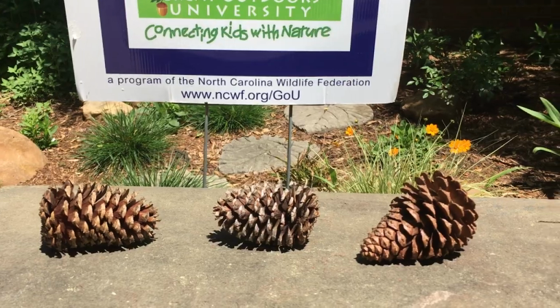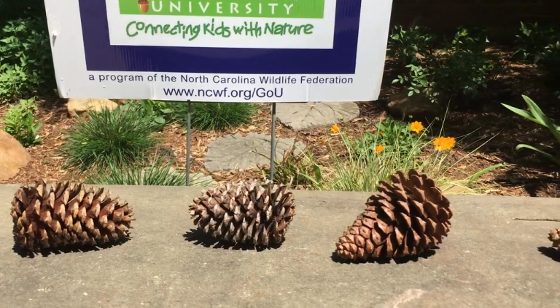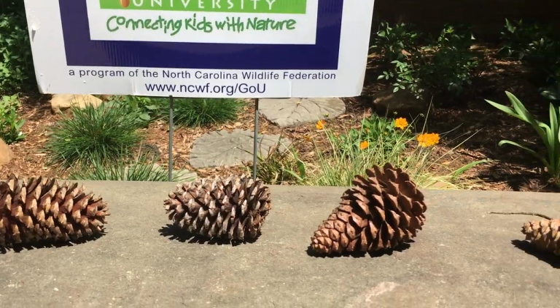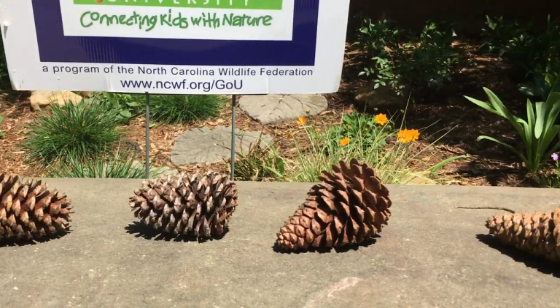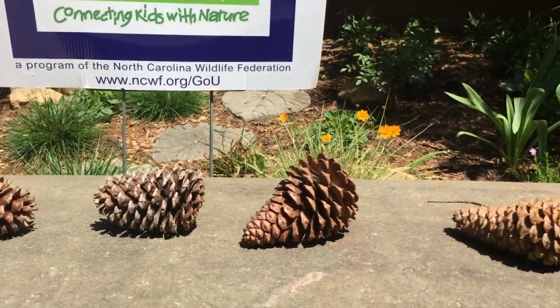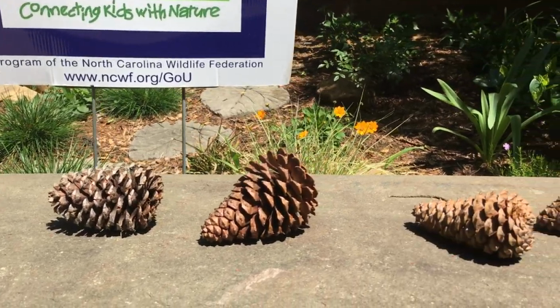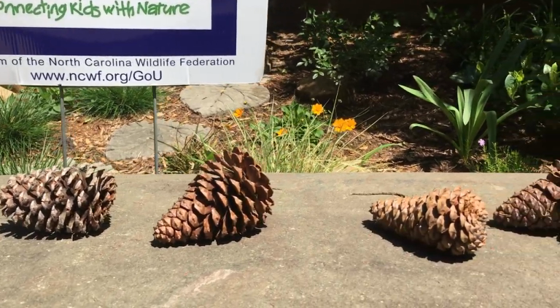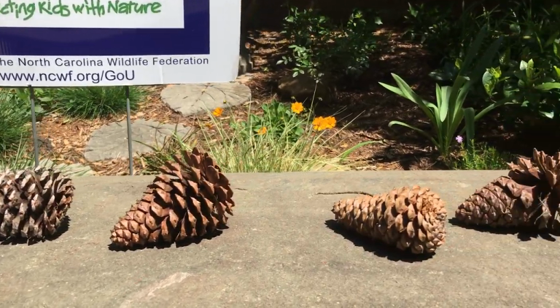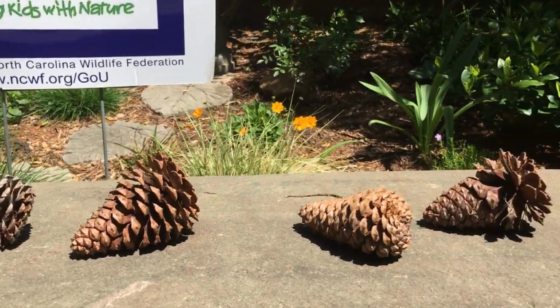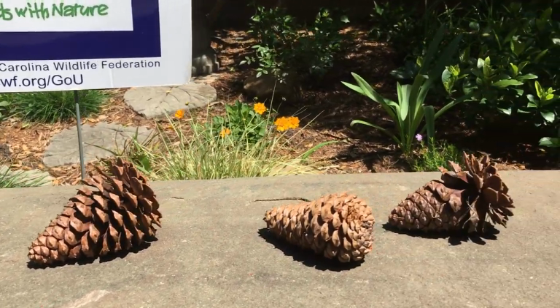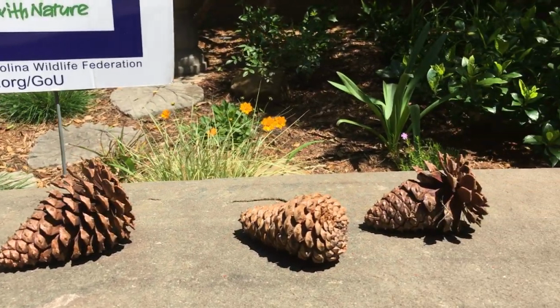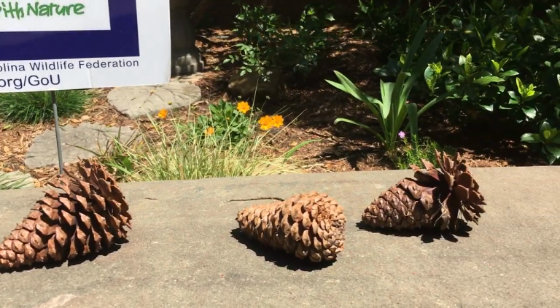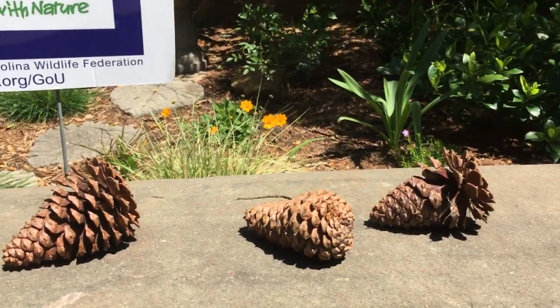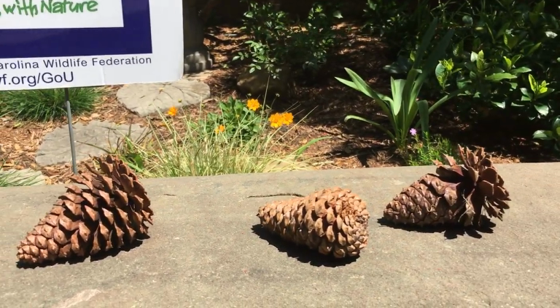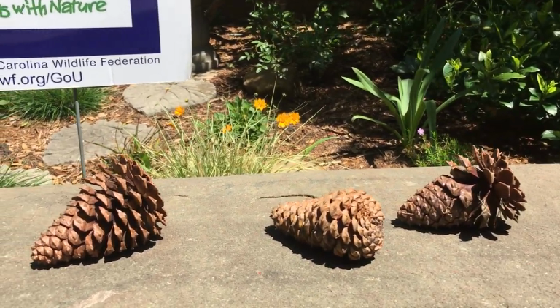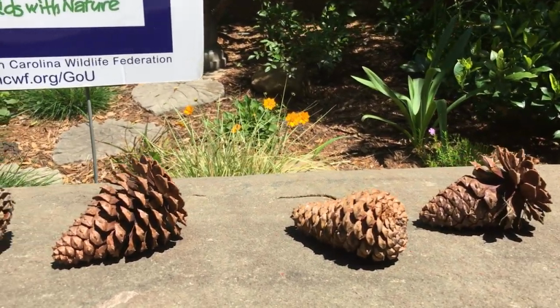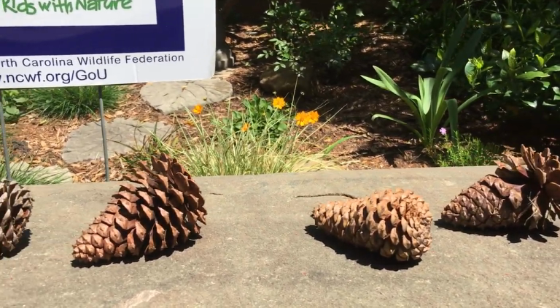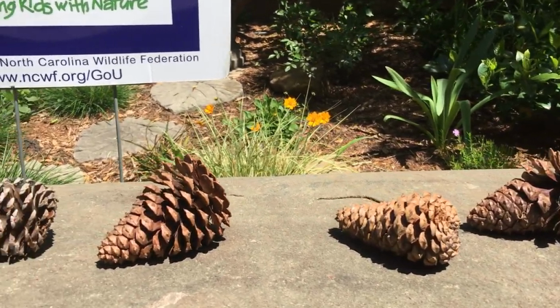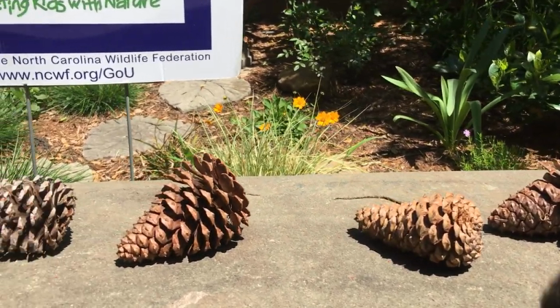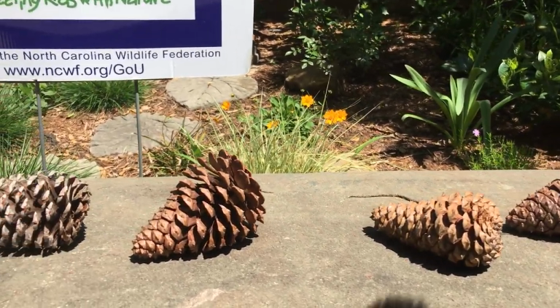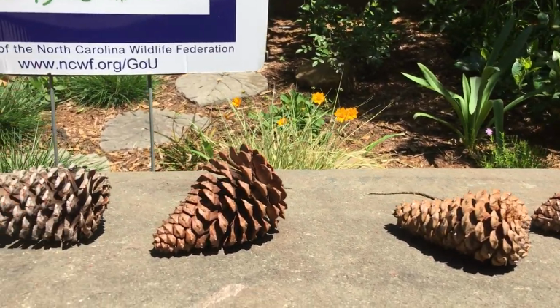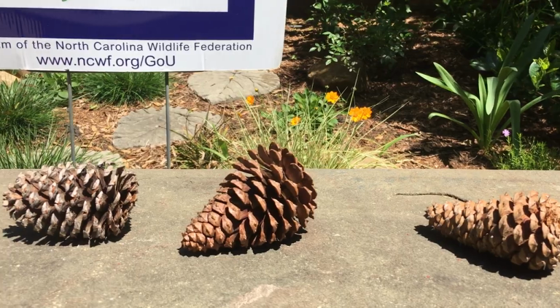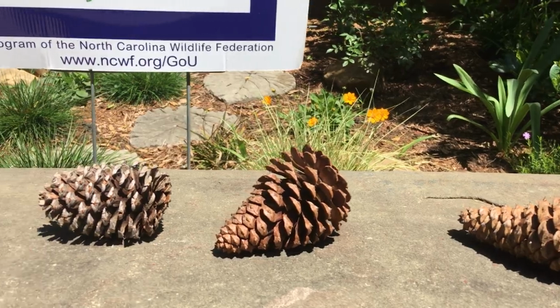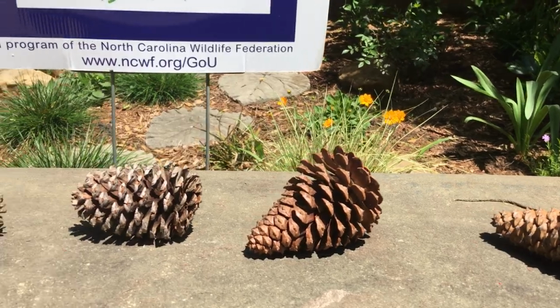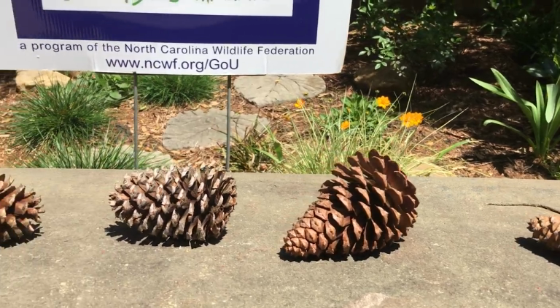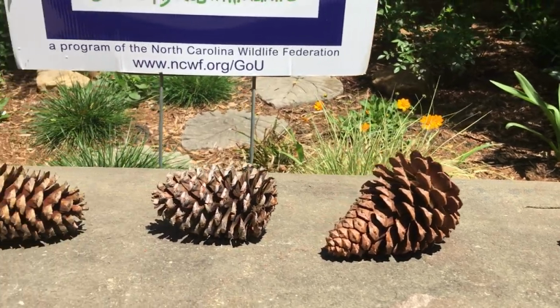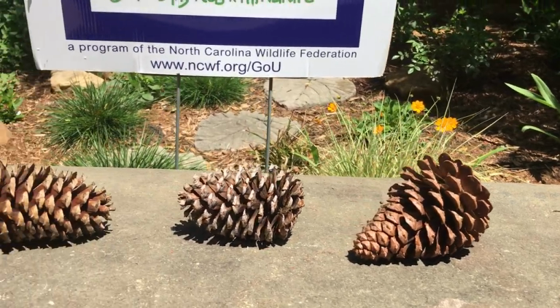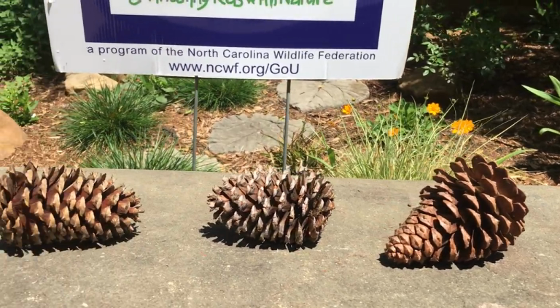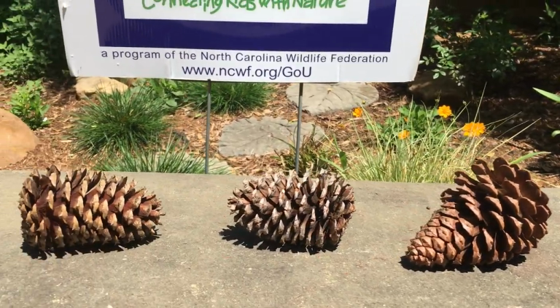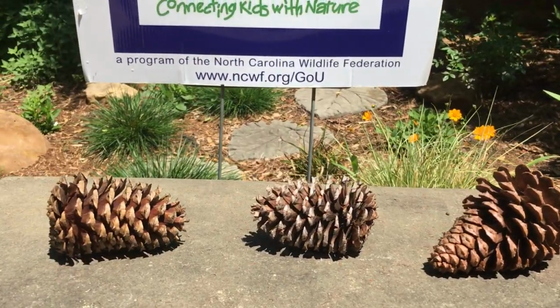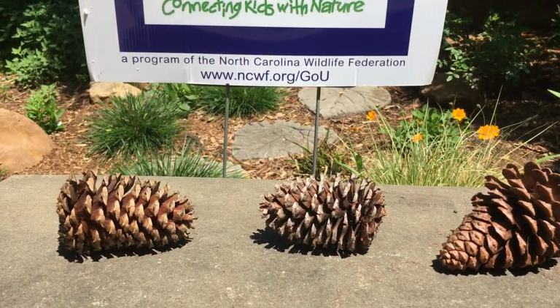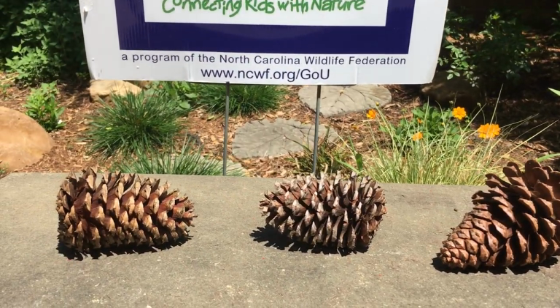So go outside, collect some pine cones, and put them on your windowsill, or on a bench, or somewhere outside.